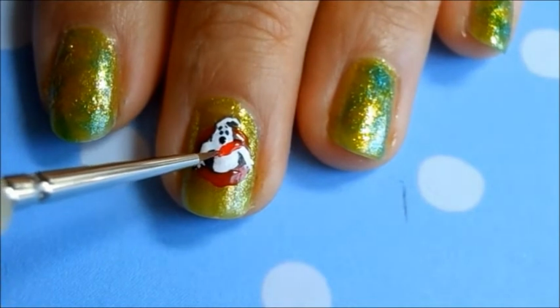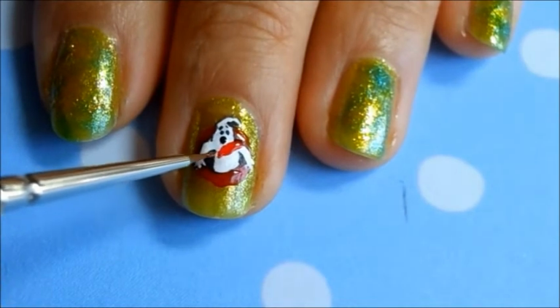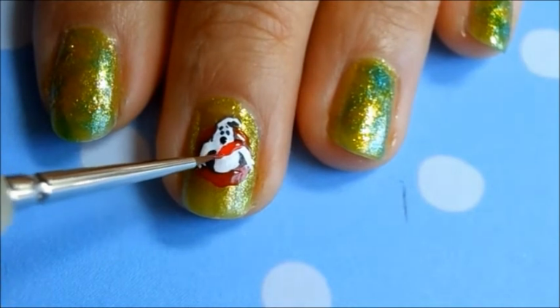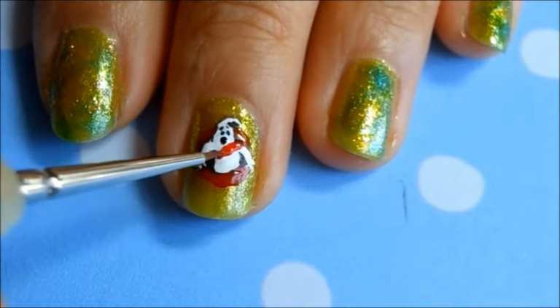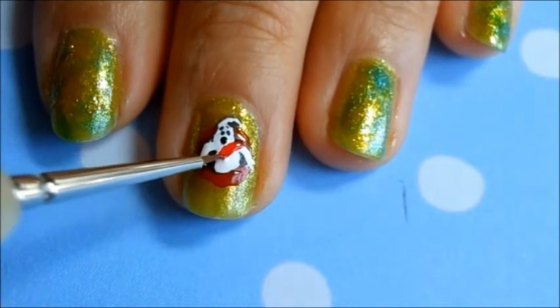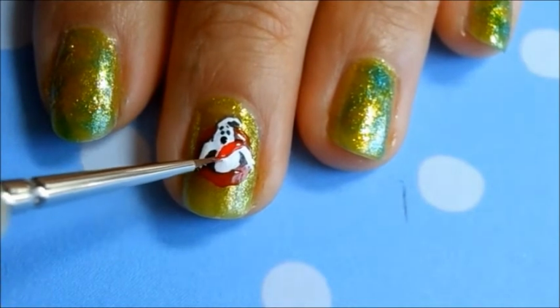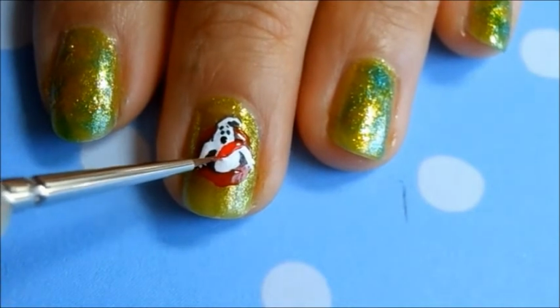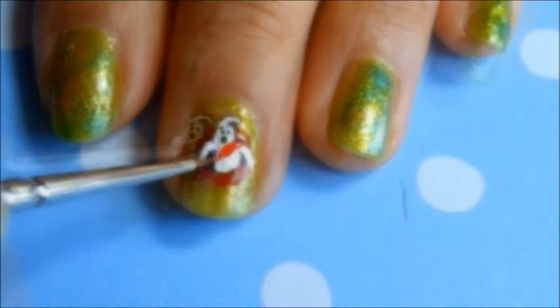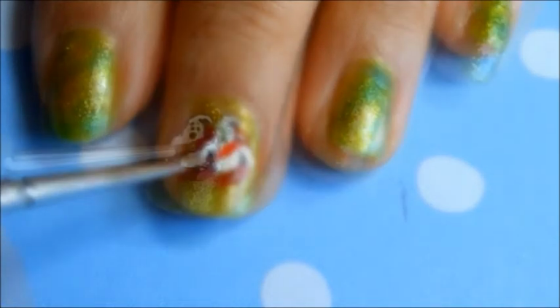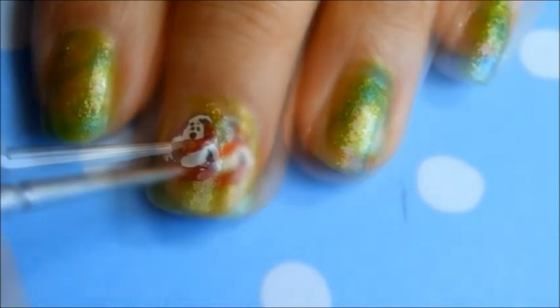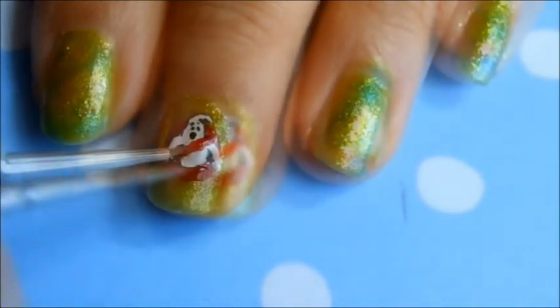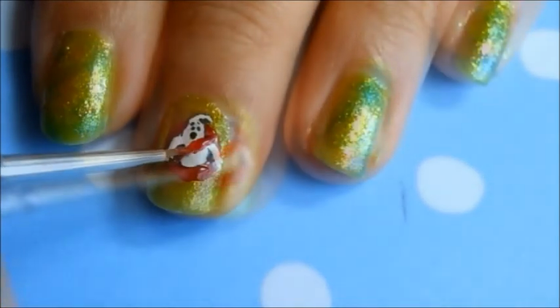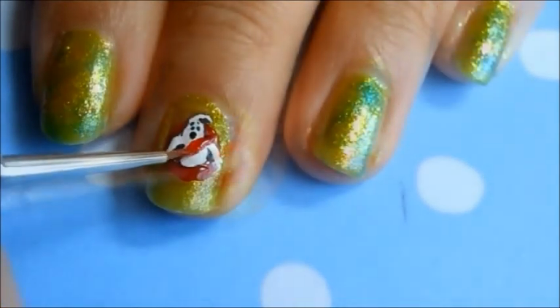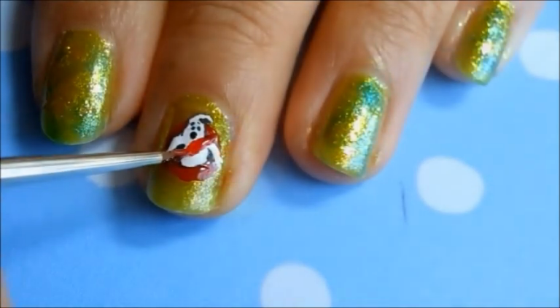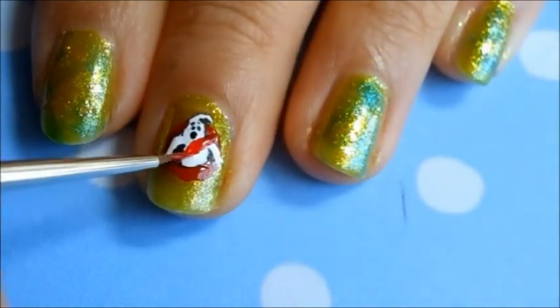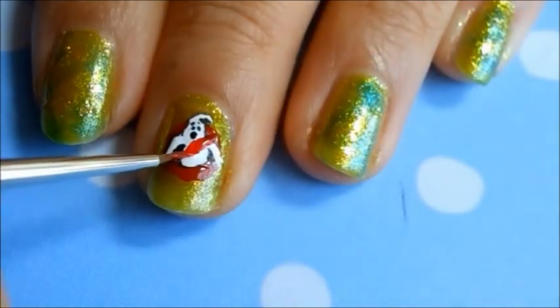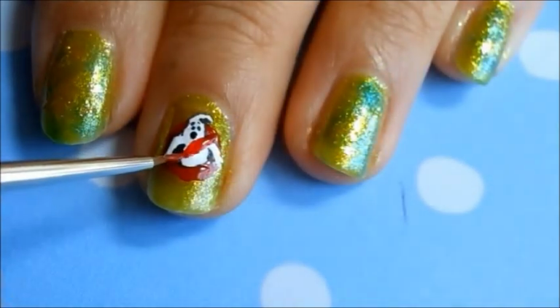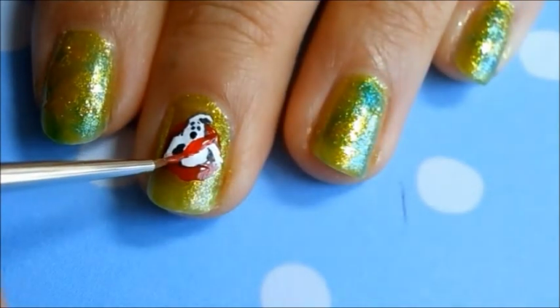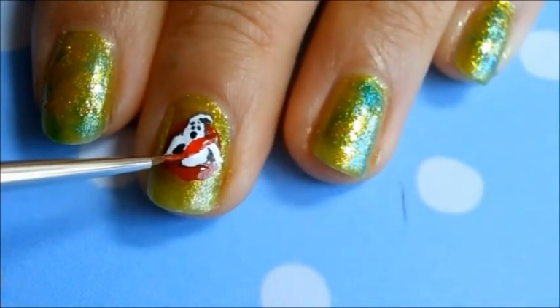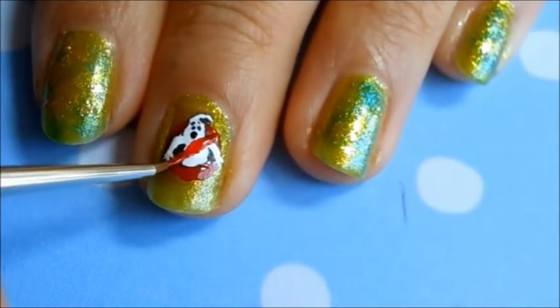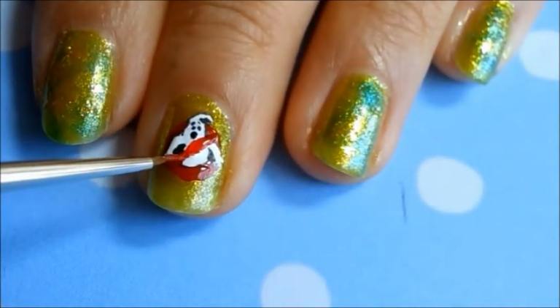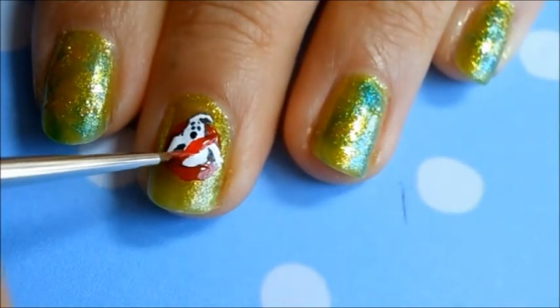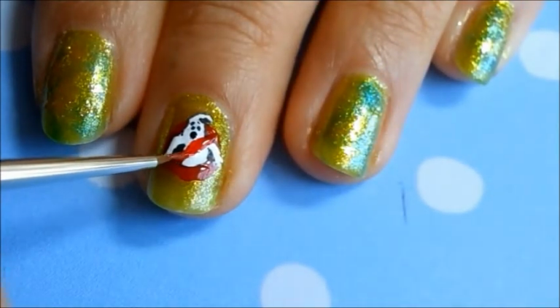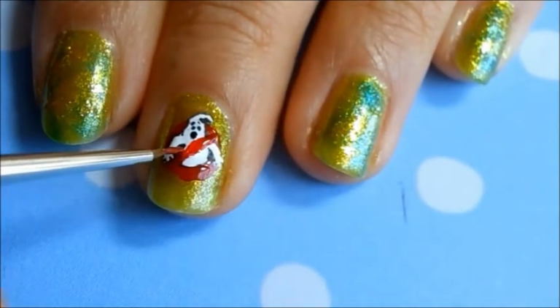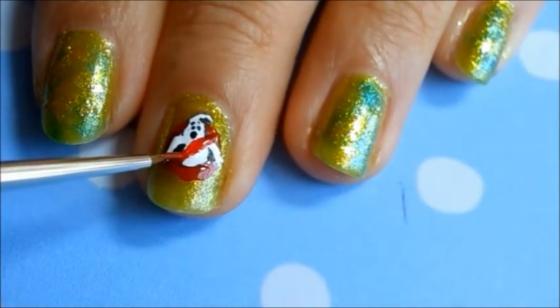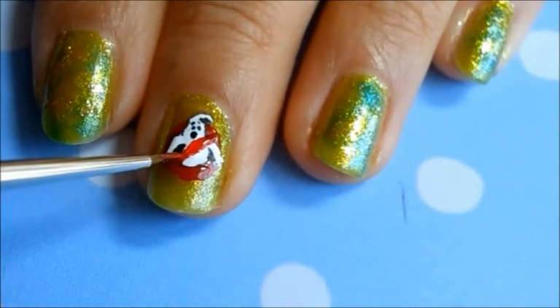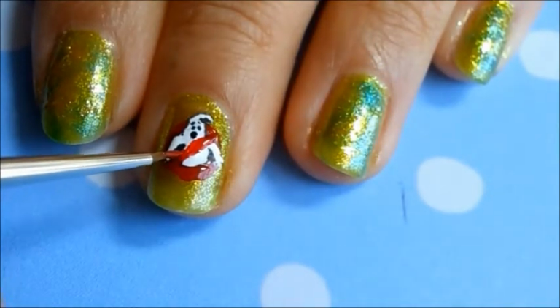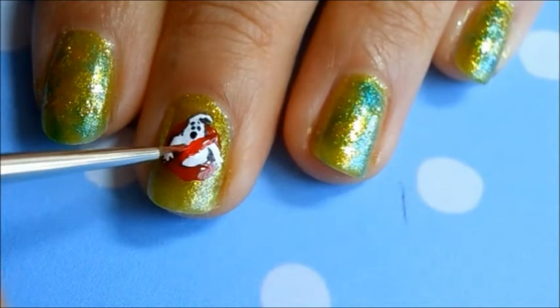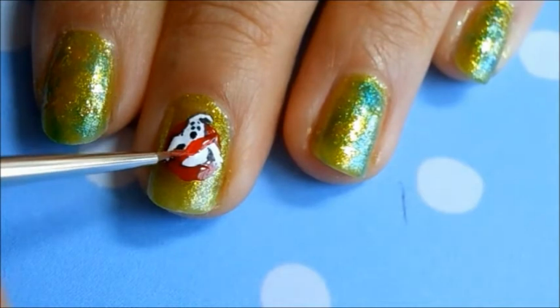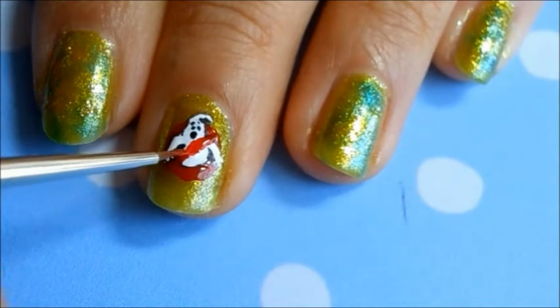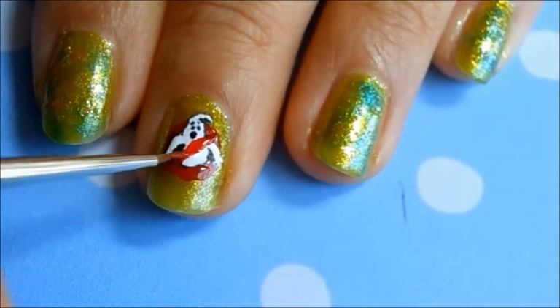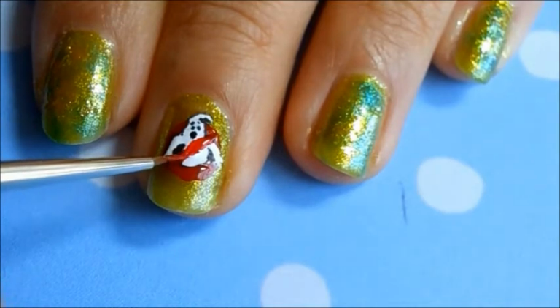Here I'm using the same red nail polish that I used in the beginning to draw the strike across the ghost's torso.